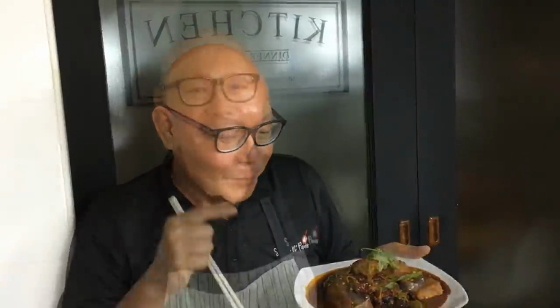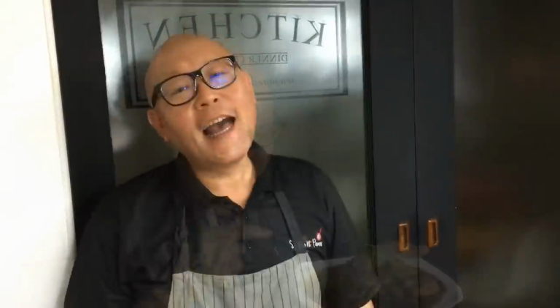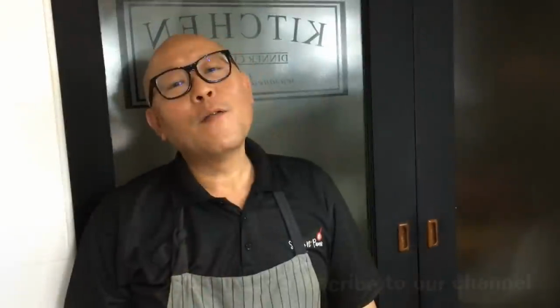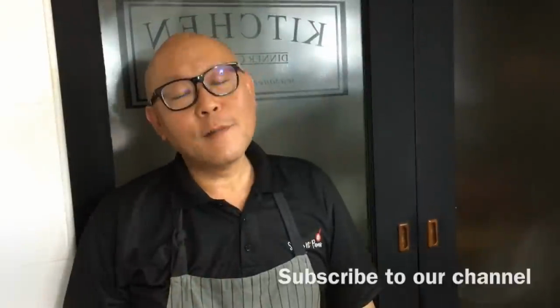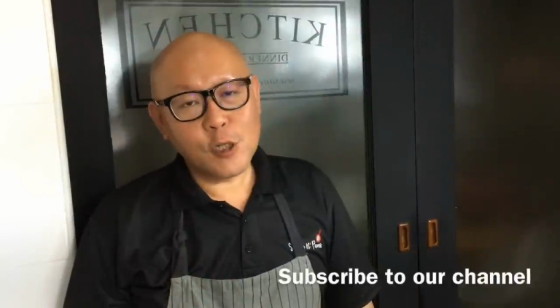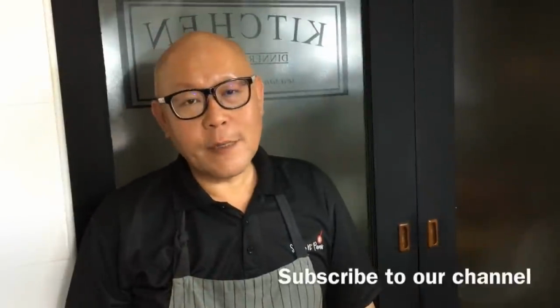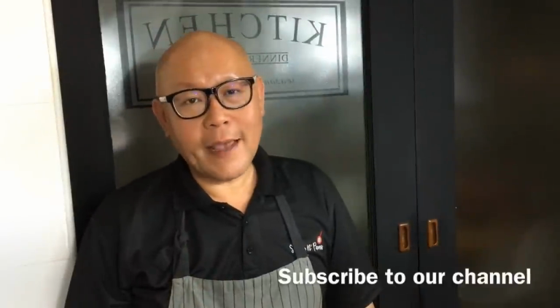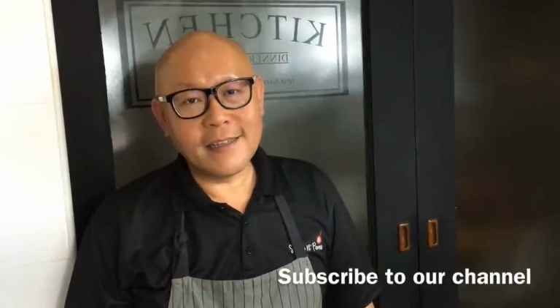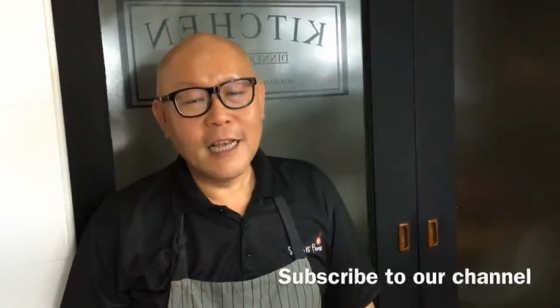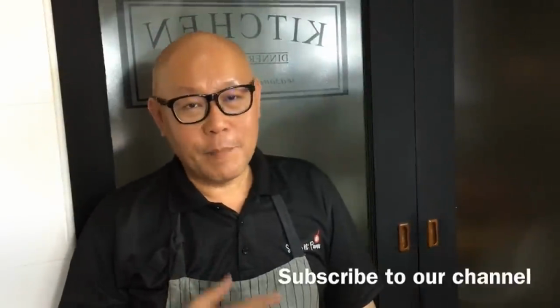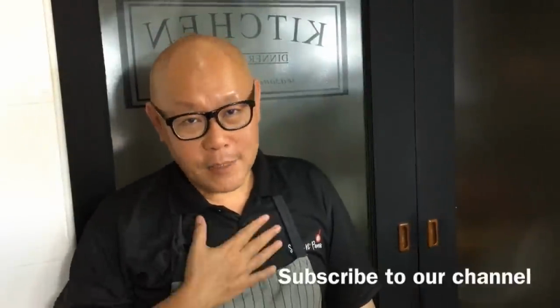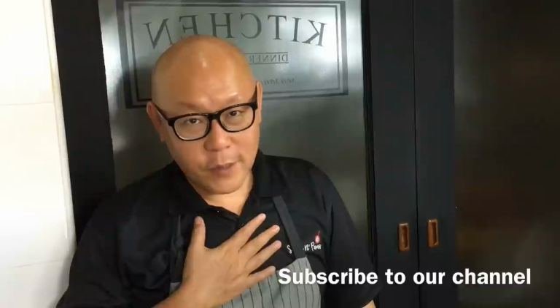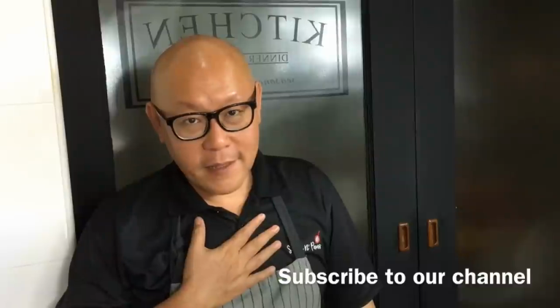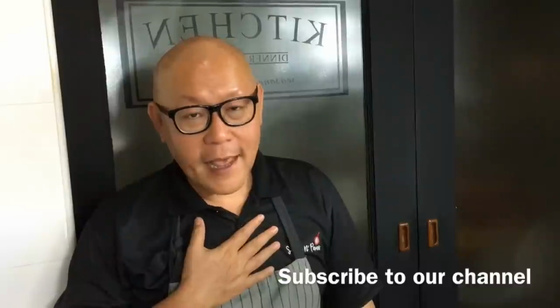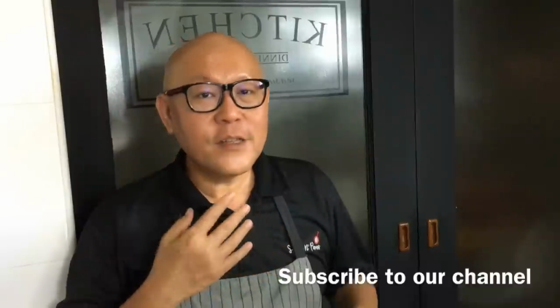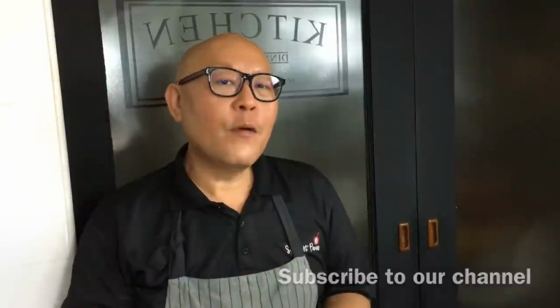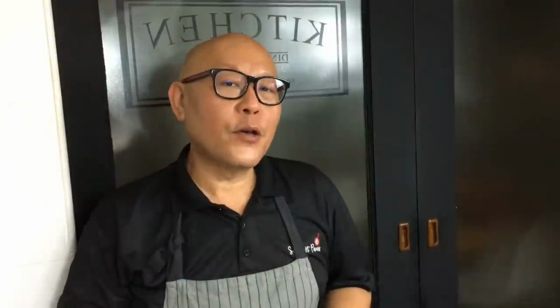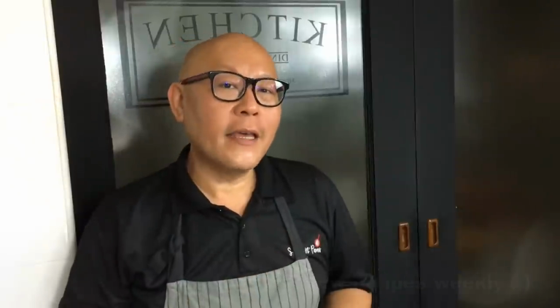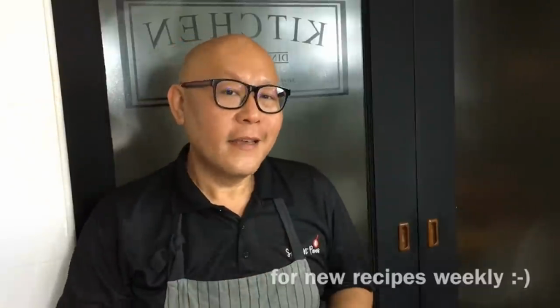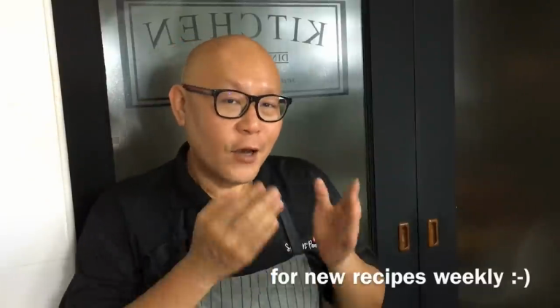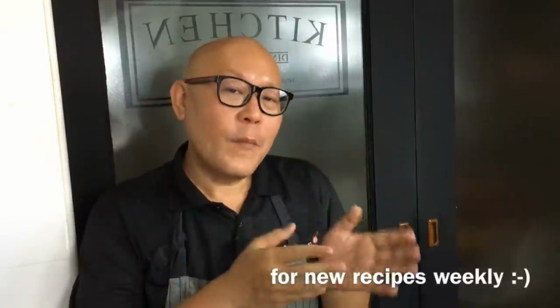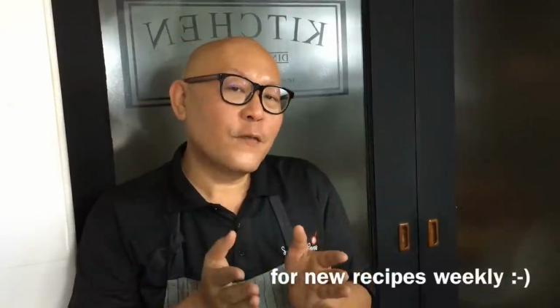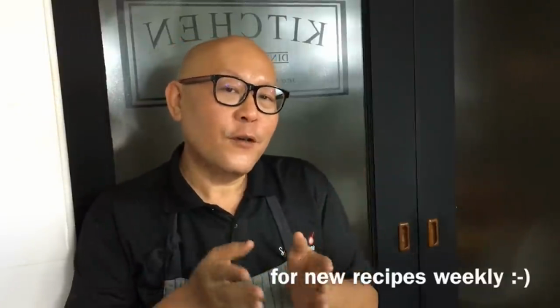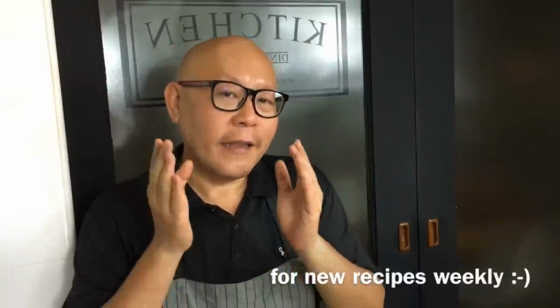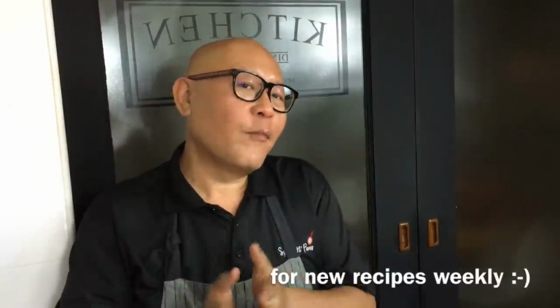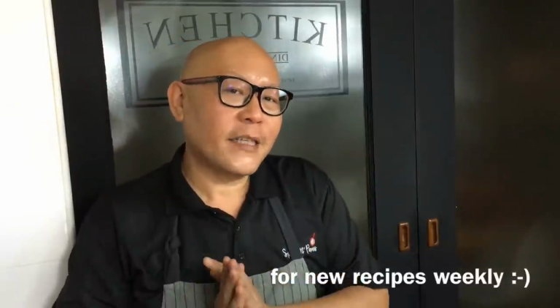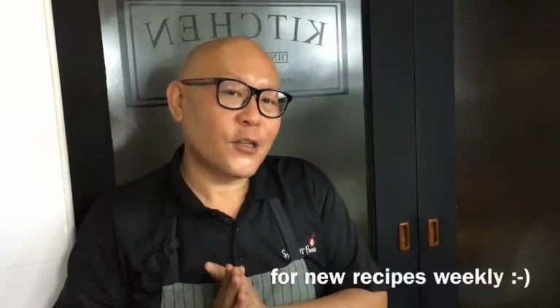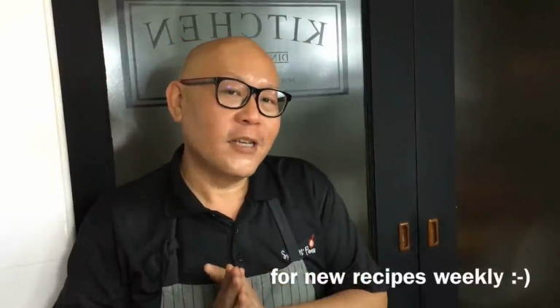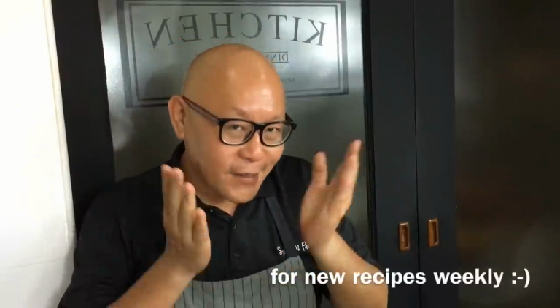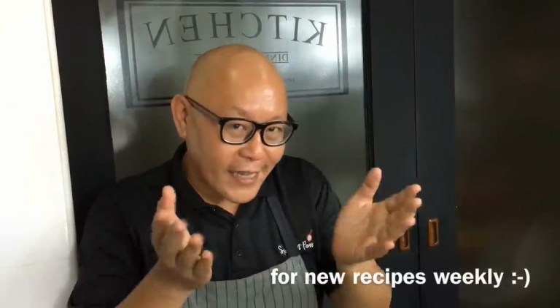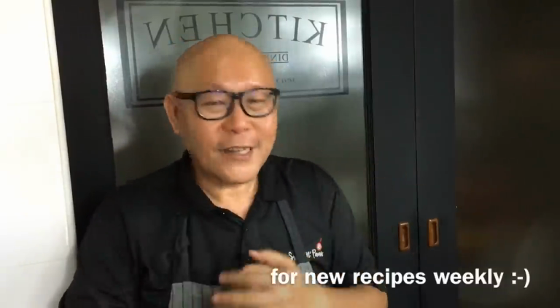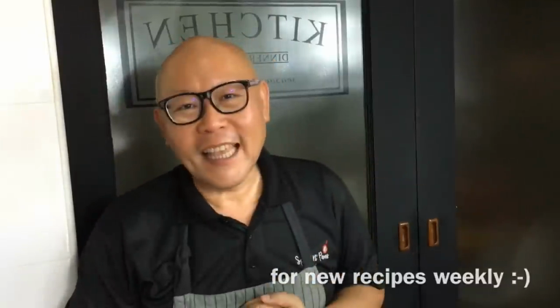Hi and welcome to Spice and Pans. My name is Roland and today we'll be cooking homemade tofu in aromatic sauce. So let's start cooking.